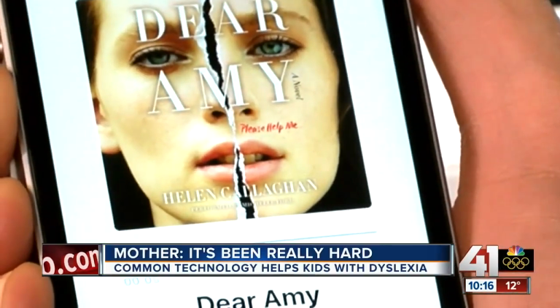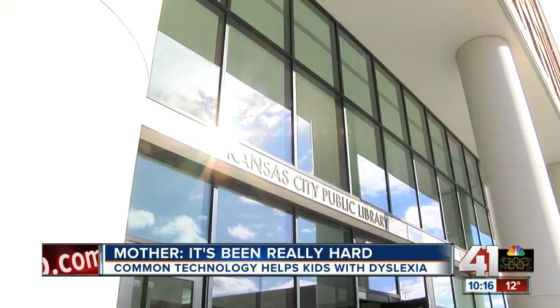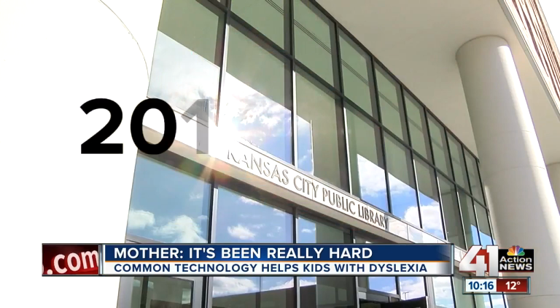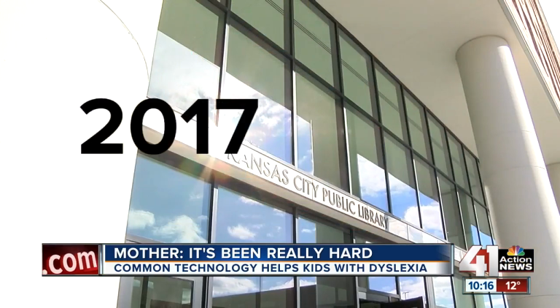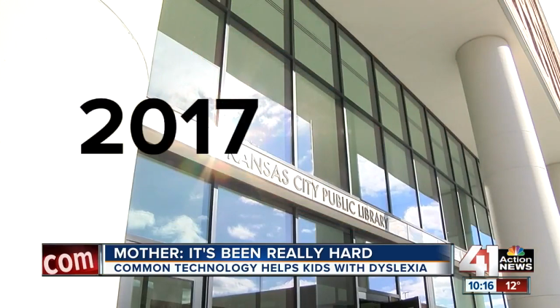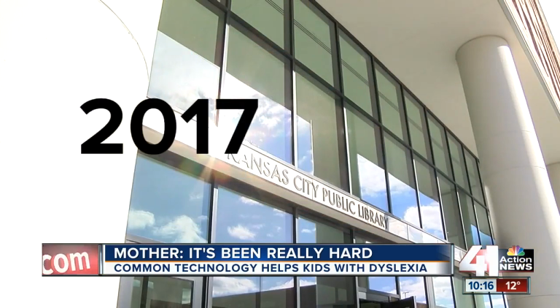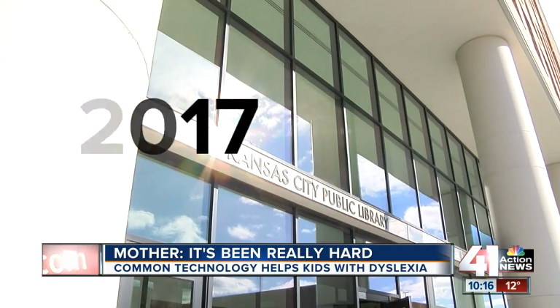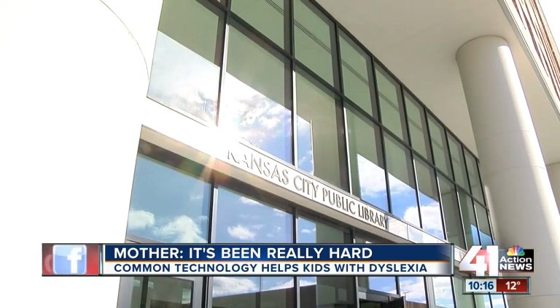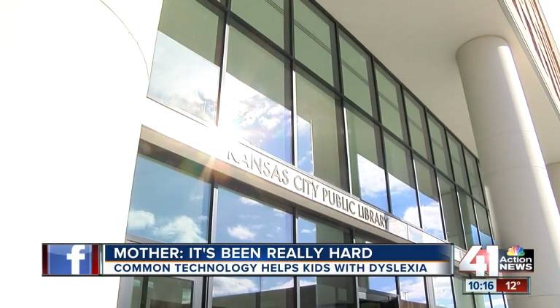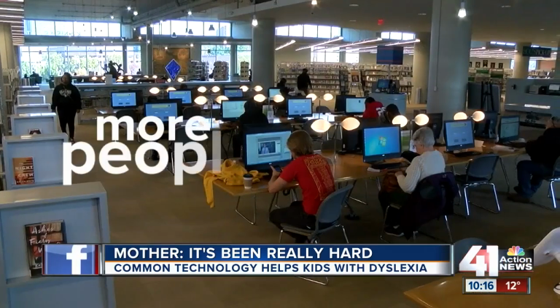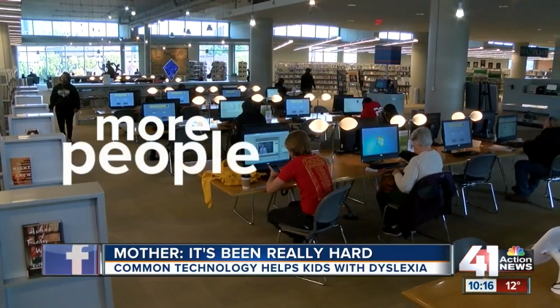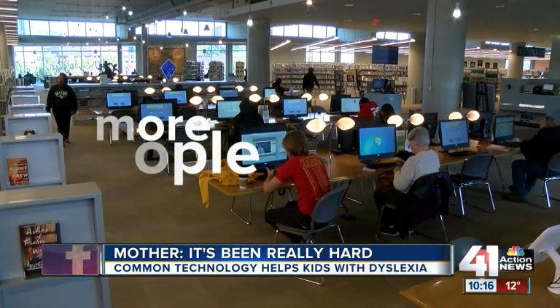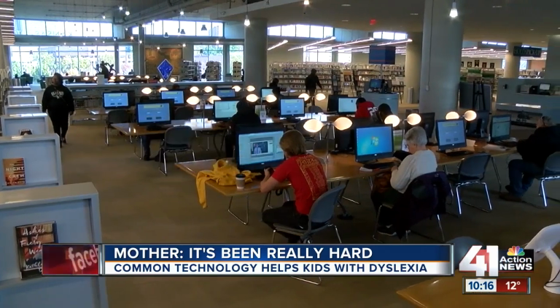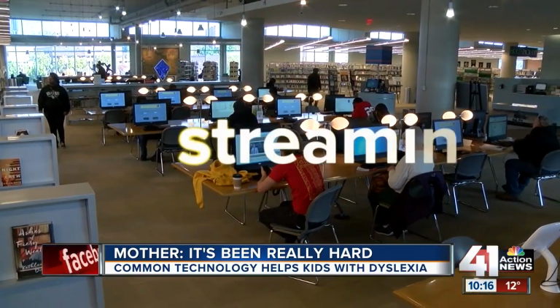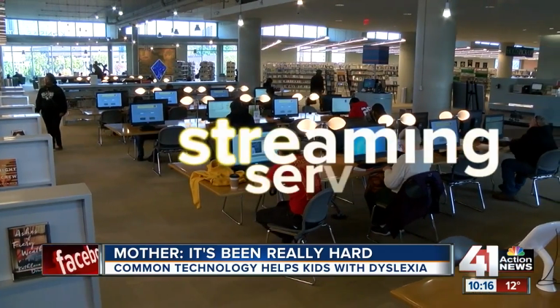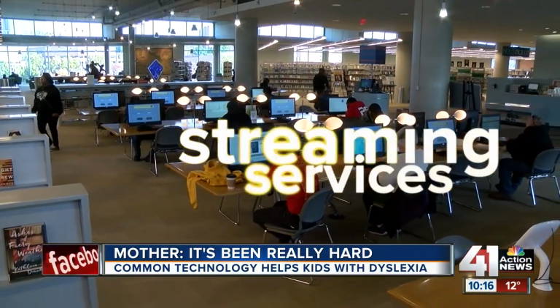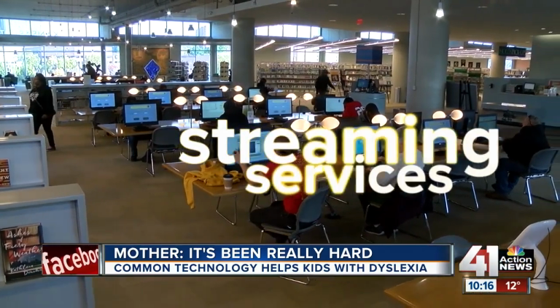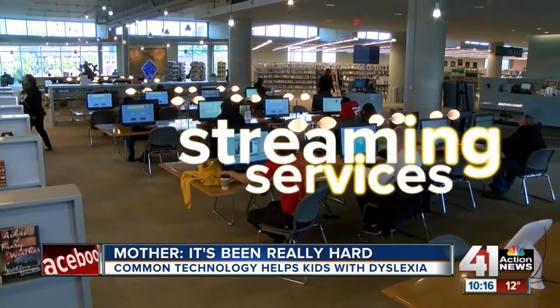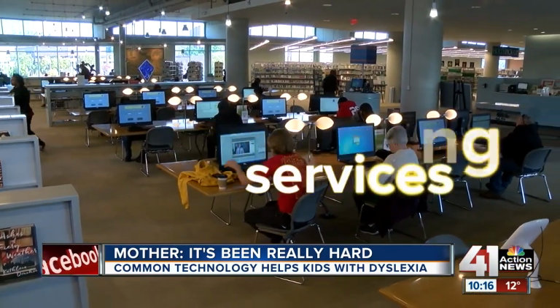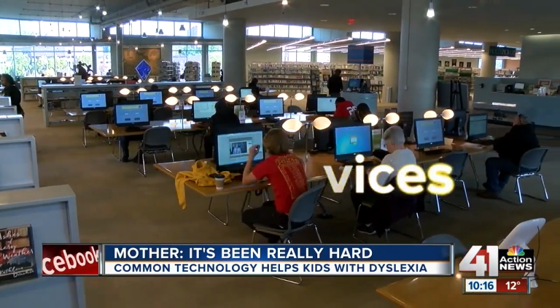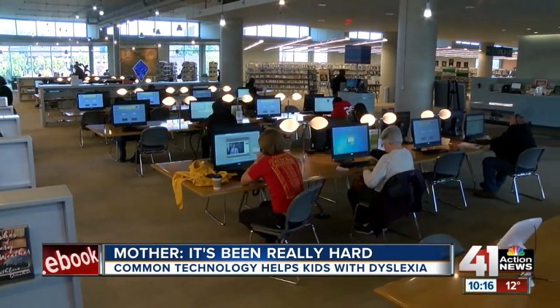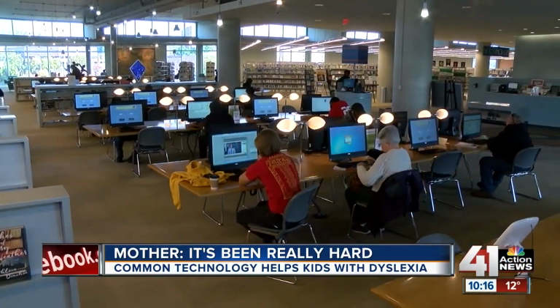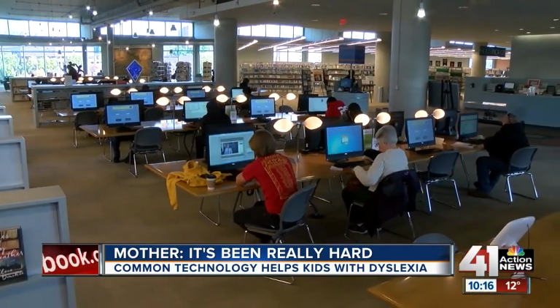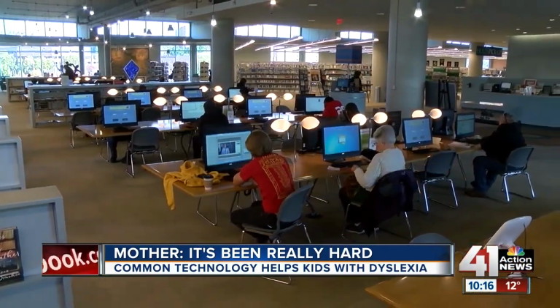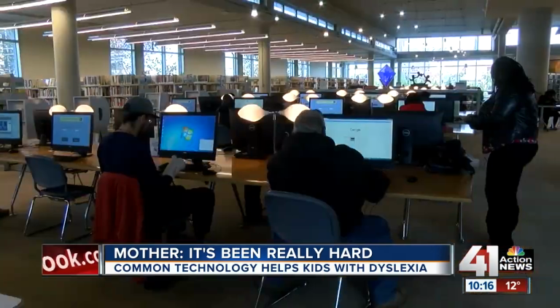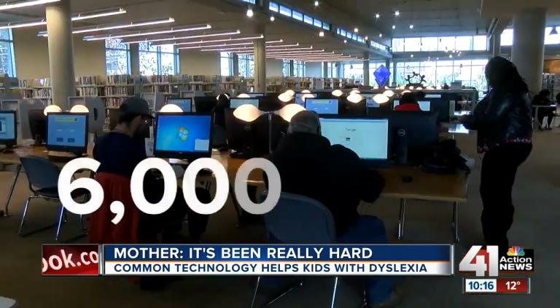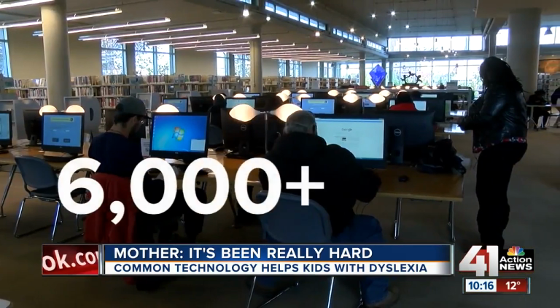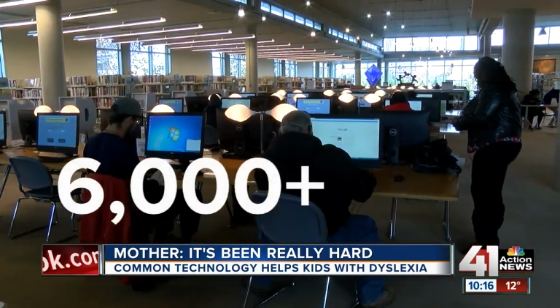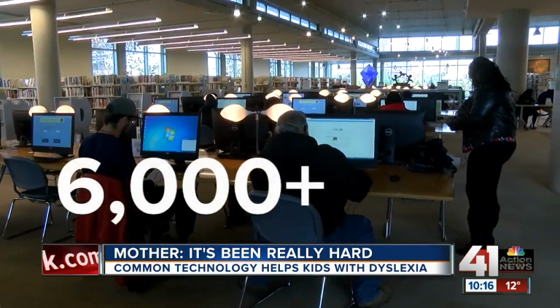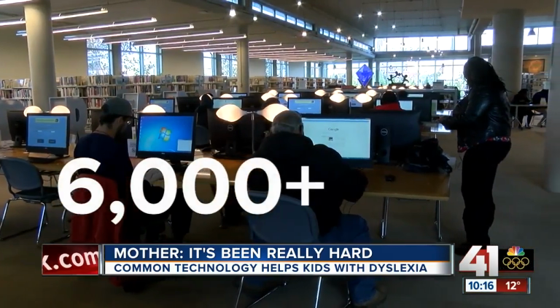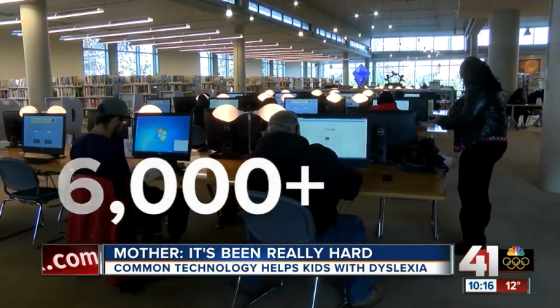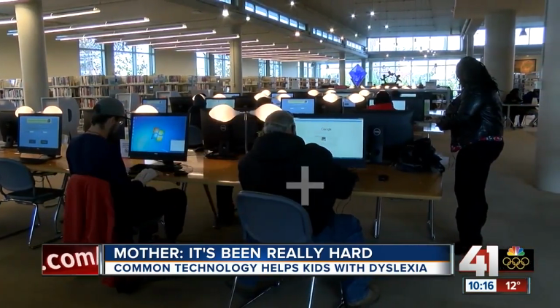In fact, in 2017, the library had more people sign up for streaming services than in 2016 — more than 6,000 people.